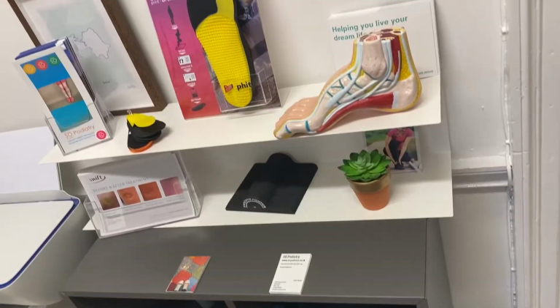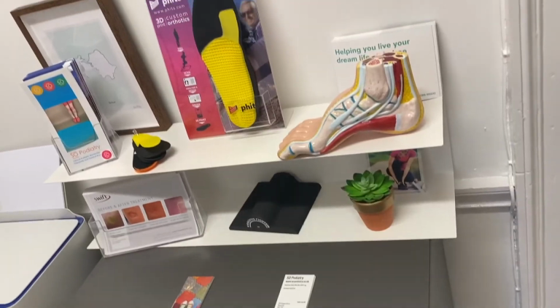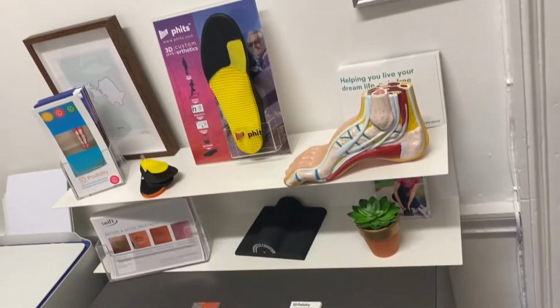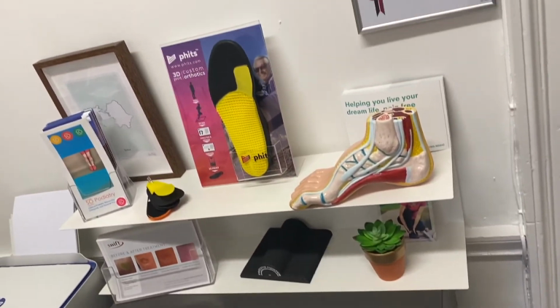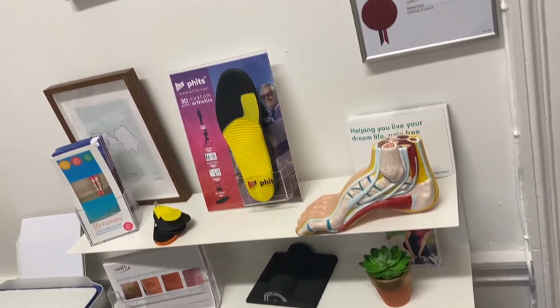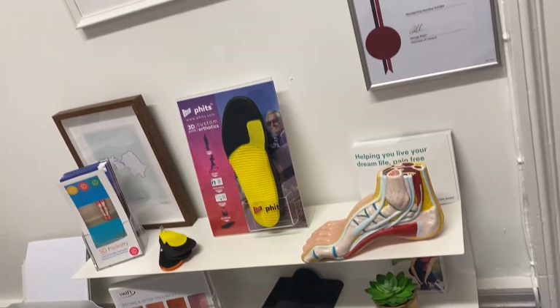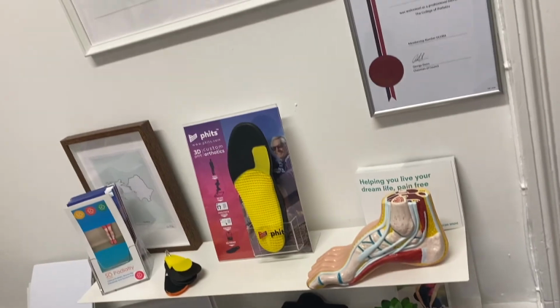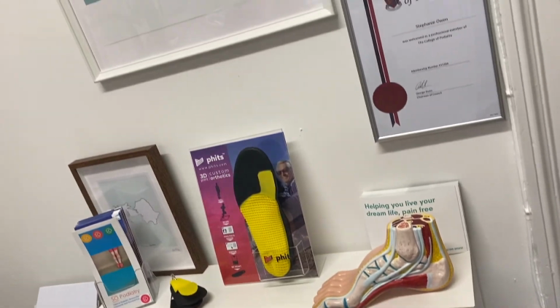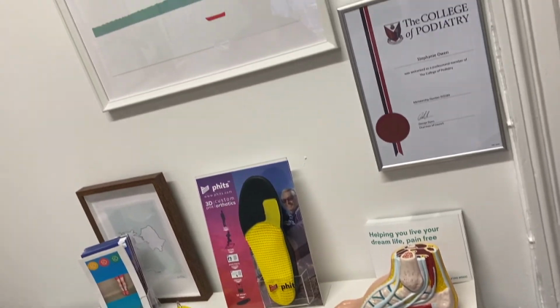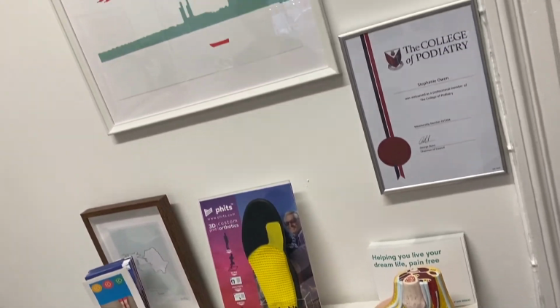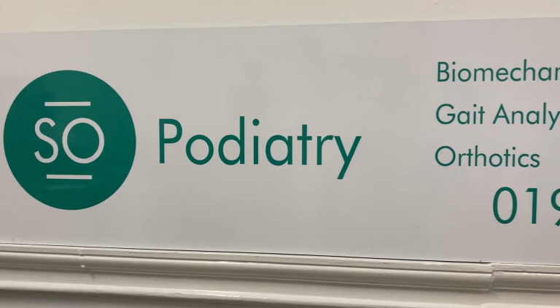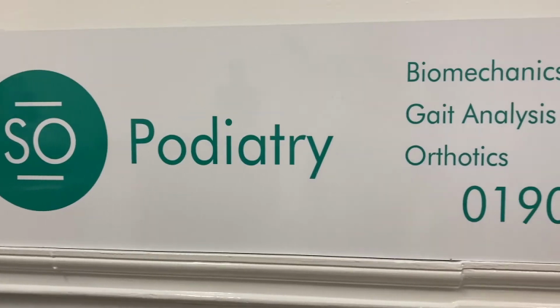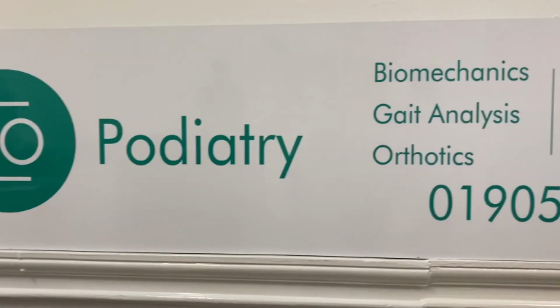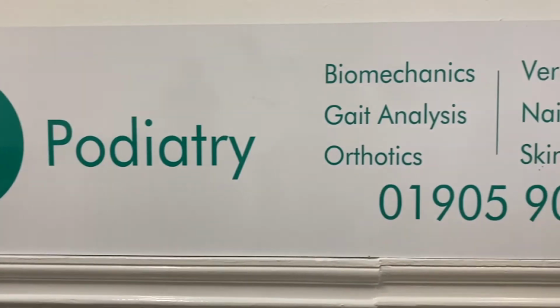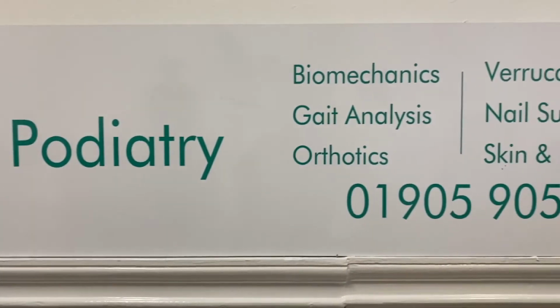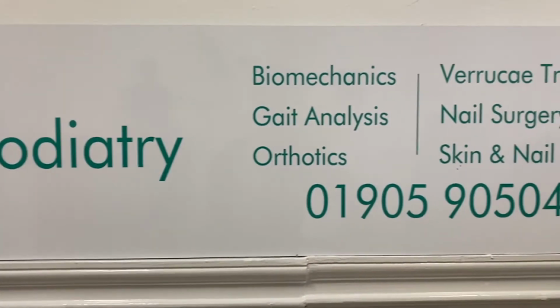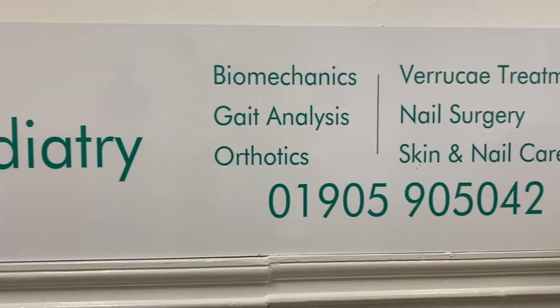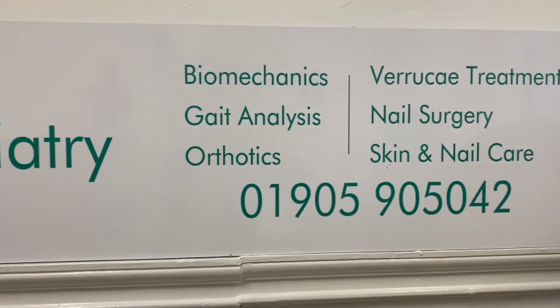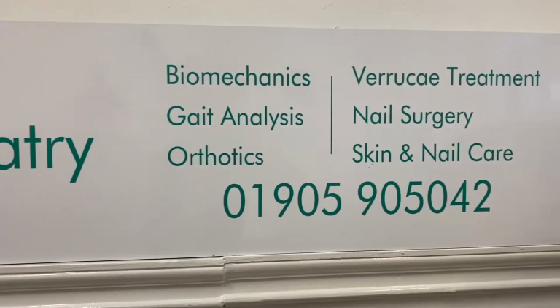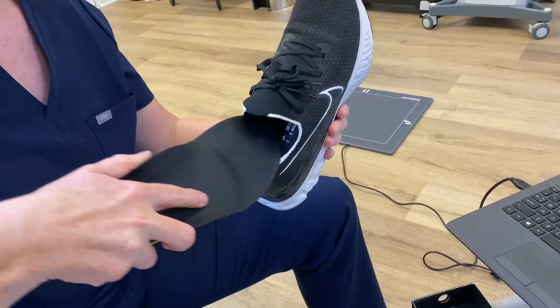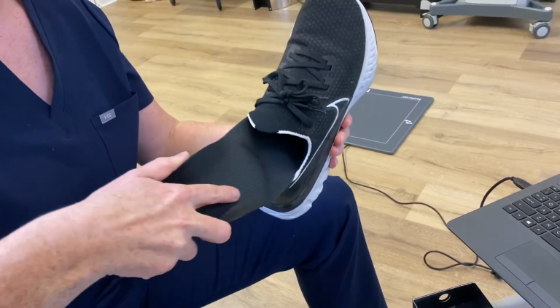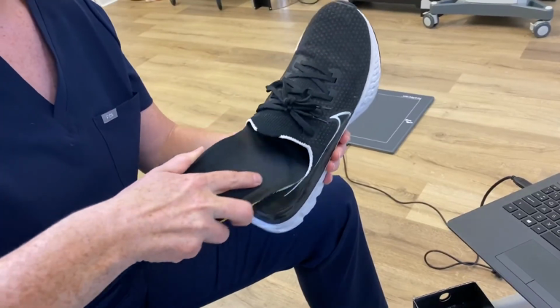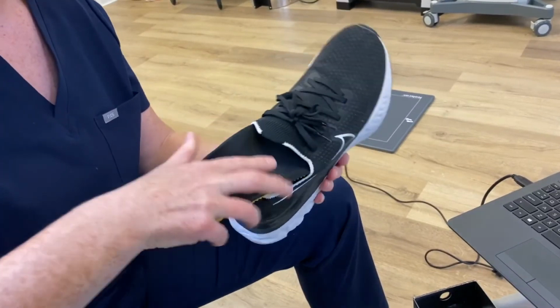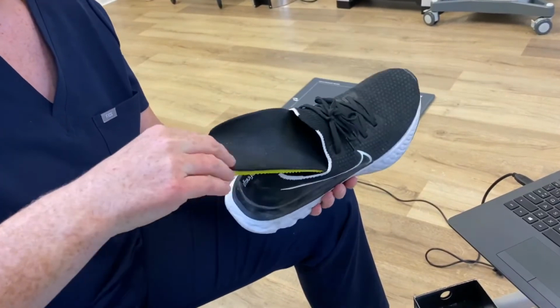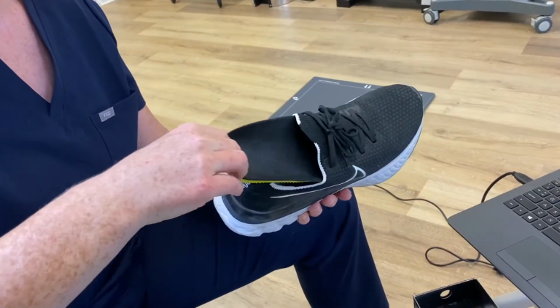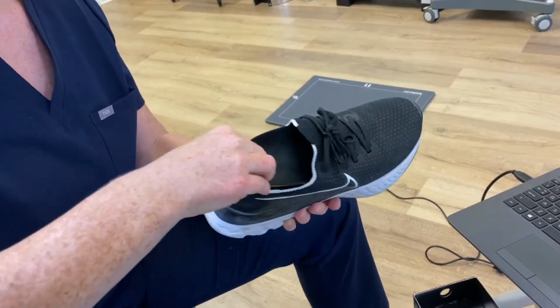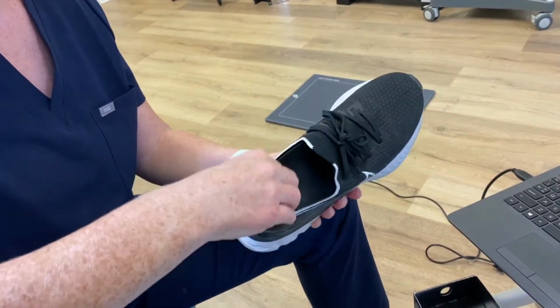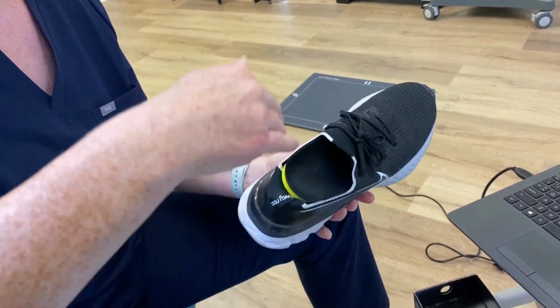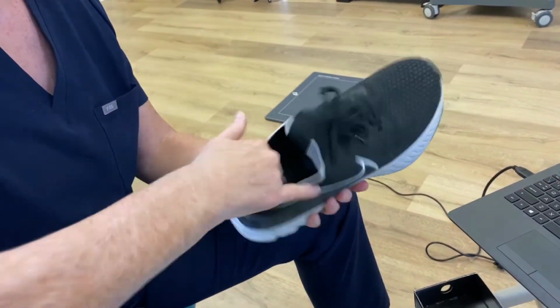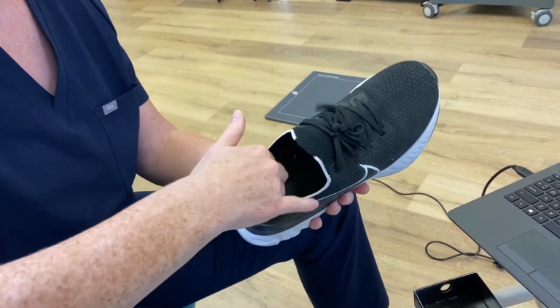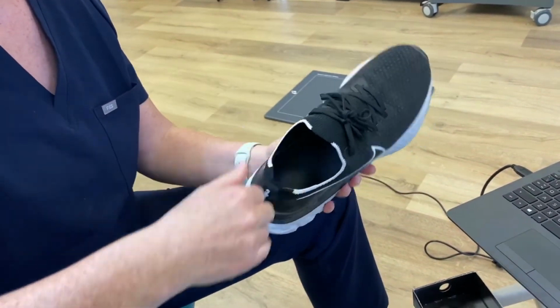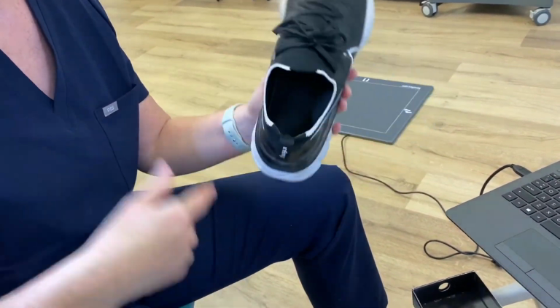walk your kids to school pain-free or complete your local park run, FITS orthotics are super strong and will suit your needs.